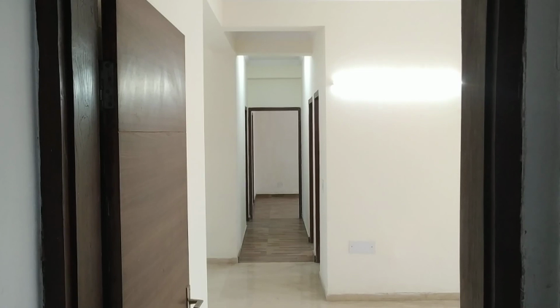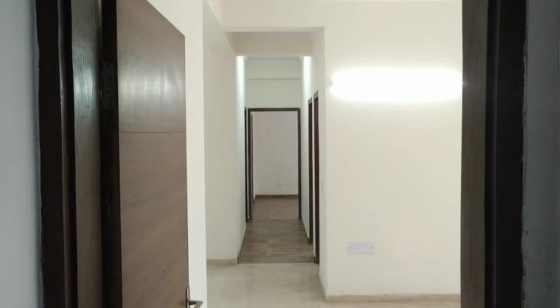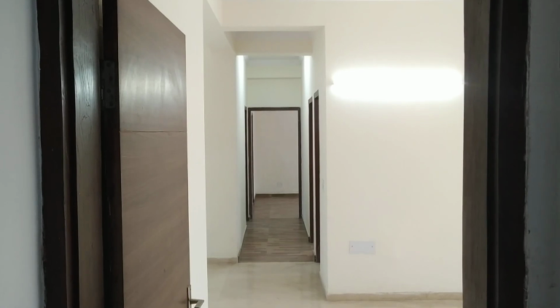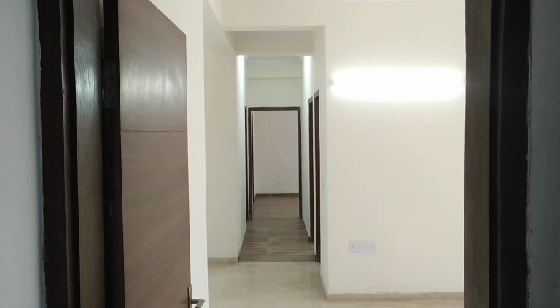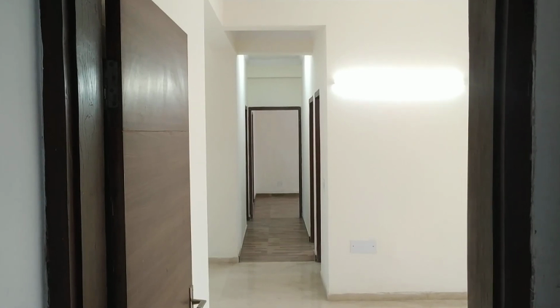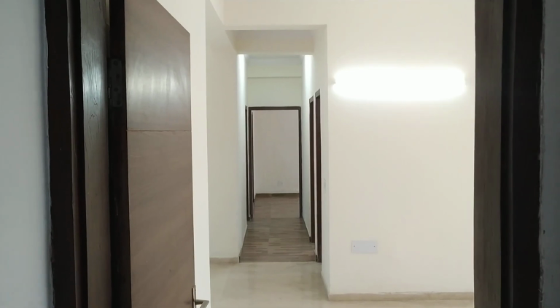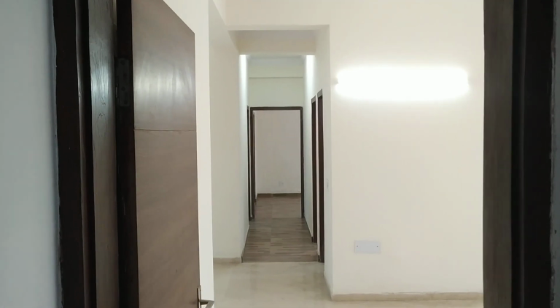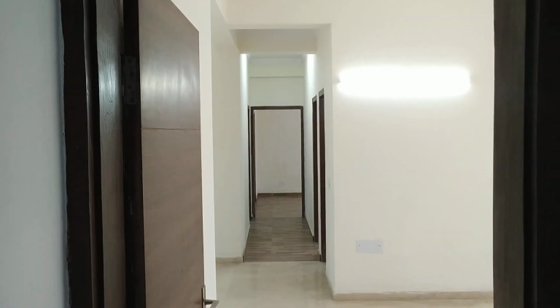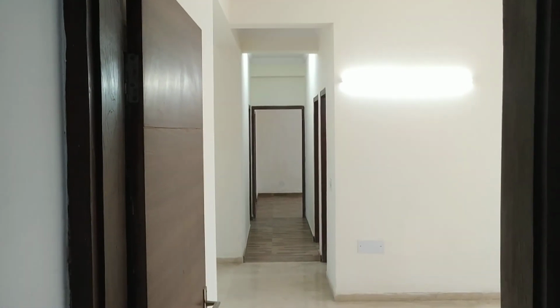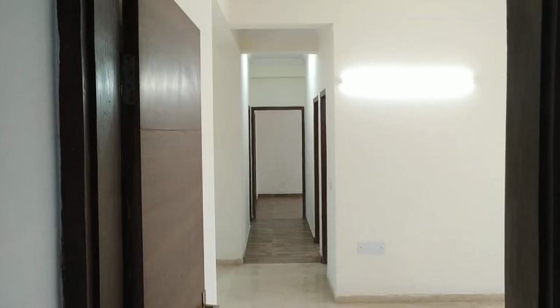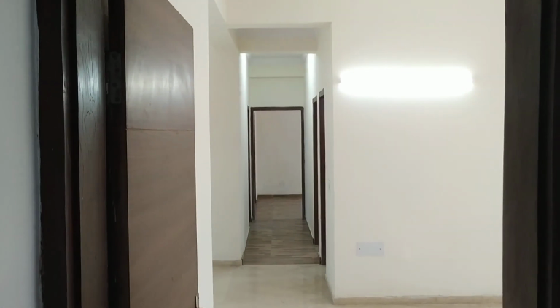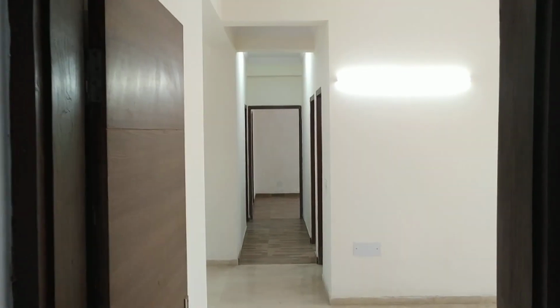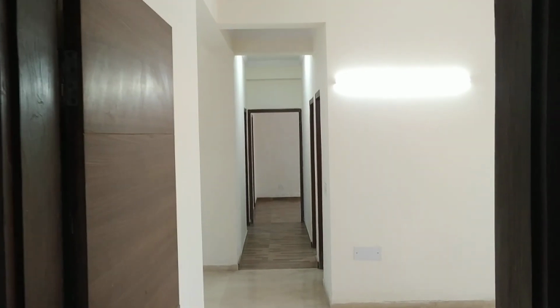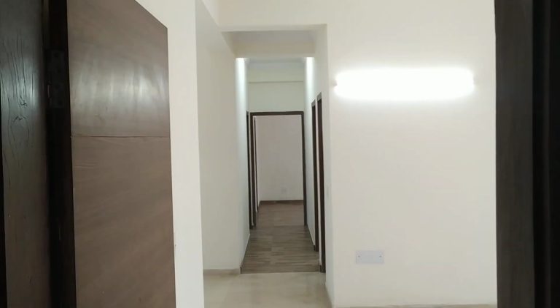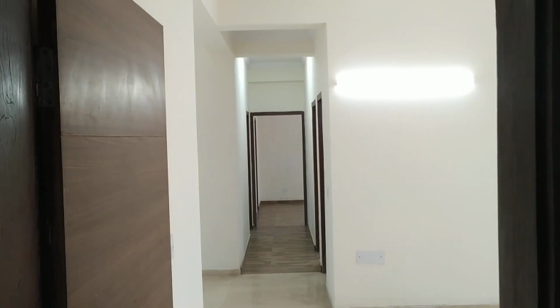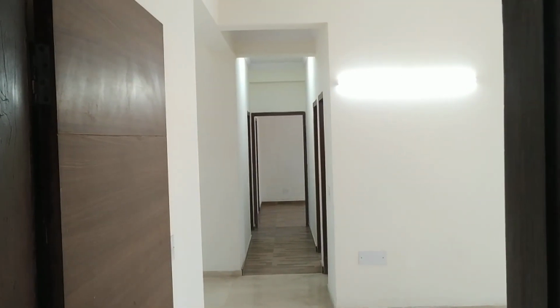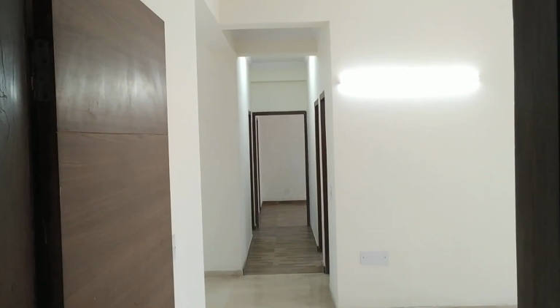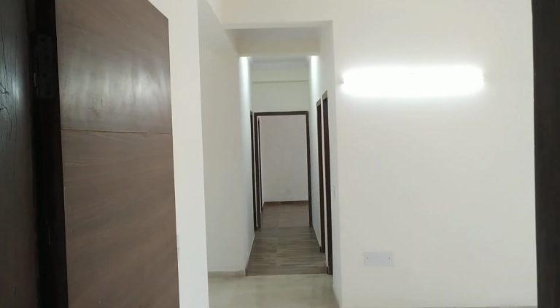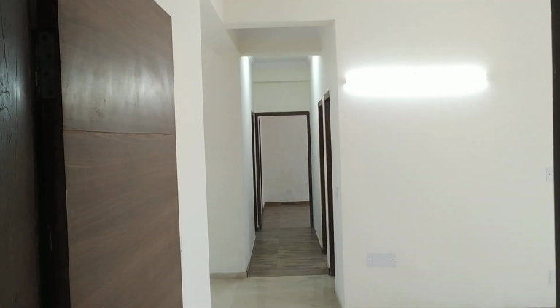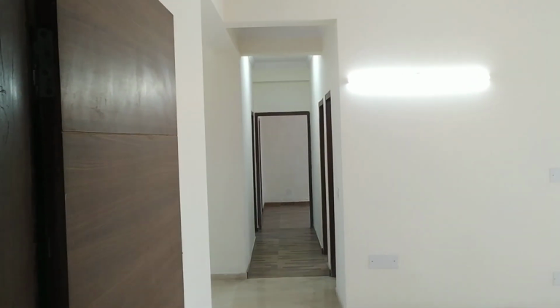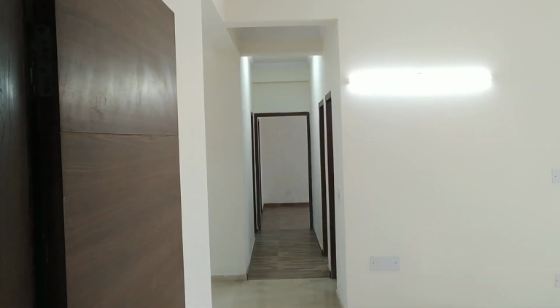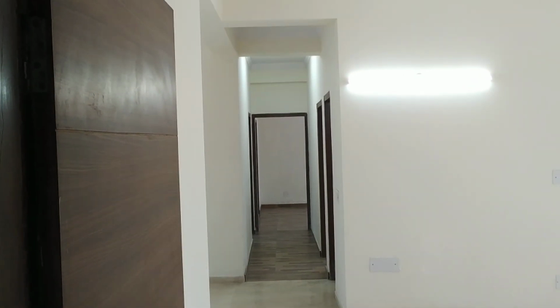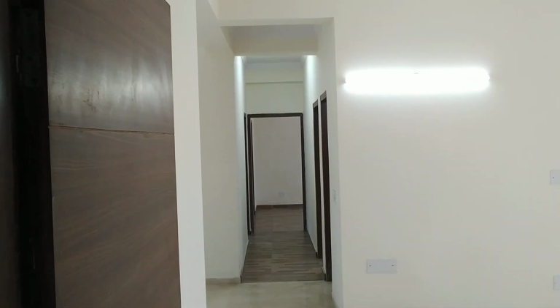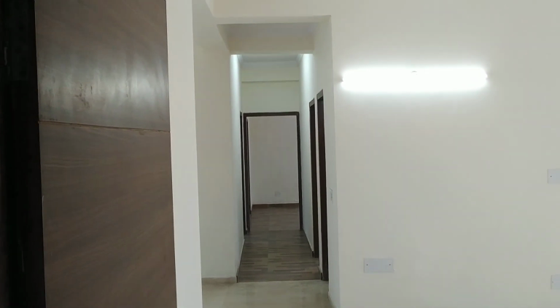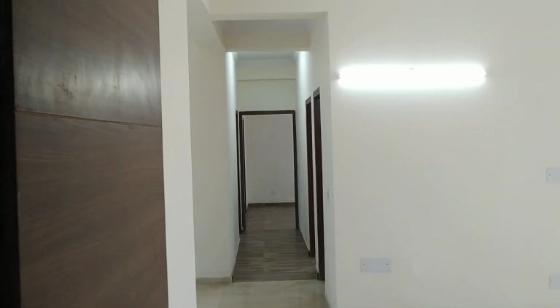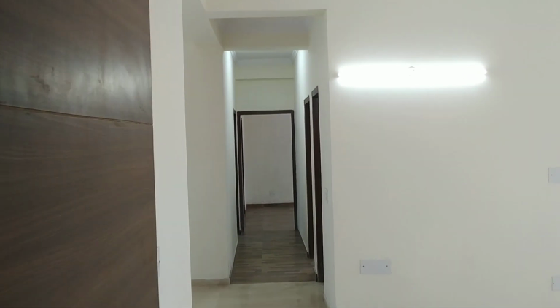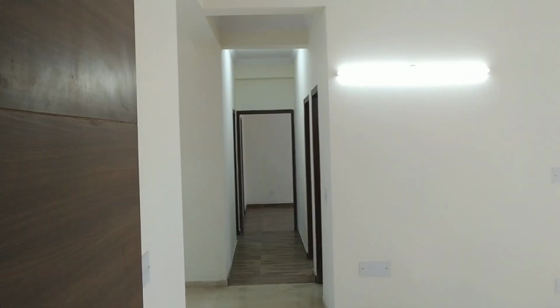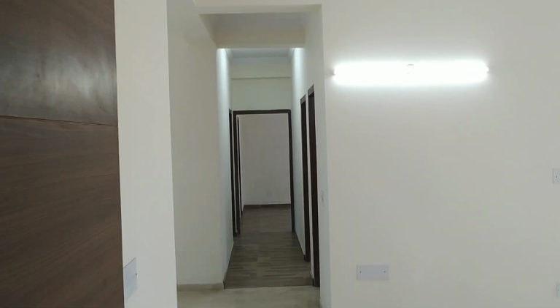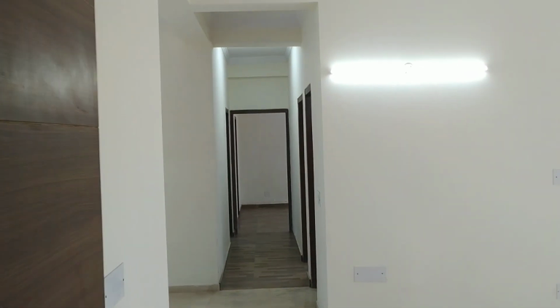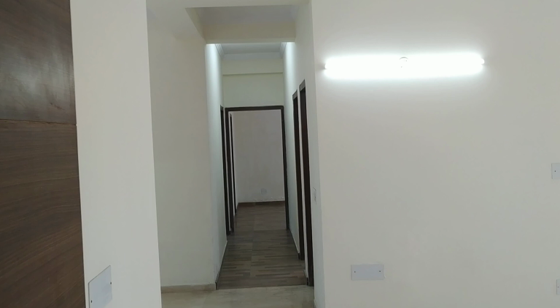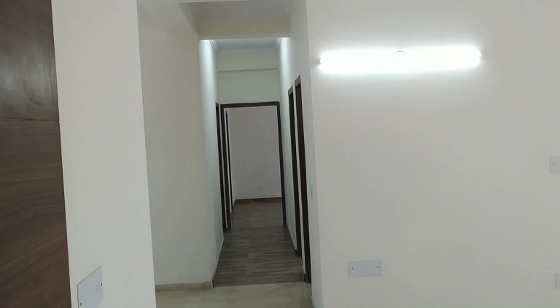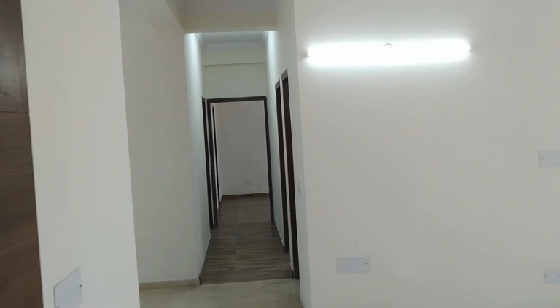Hi, this is Force of North Paramount, Subhas Nagar. This is a 3 BHK, 2000 sq ft apartment.